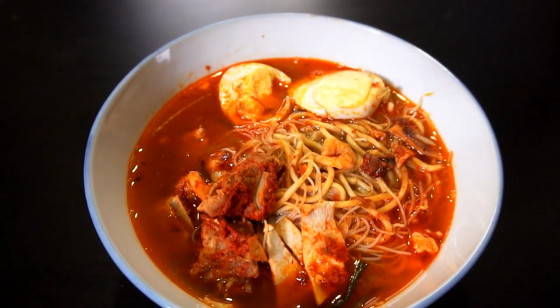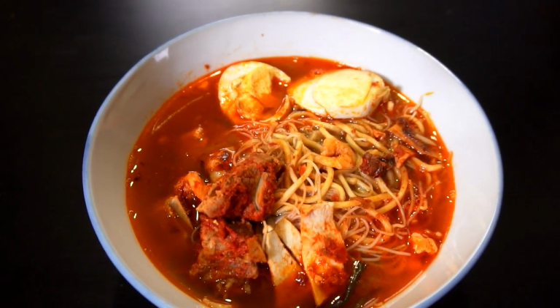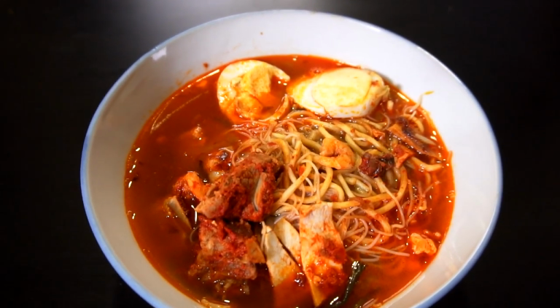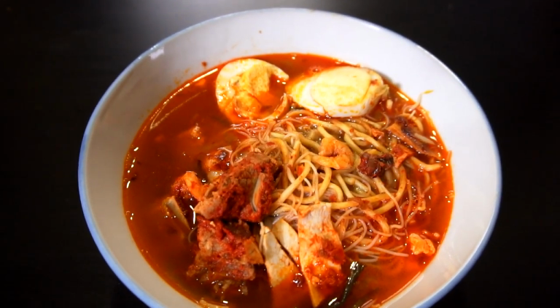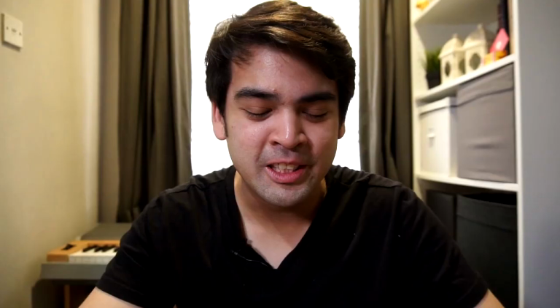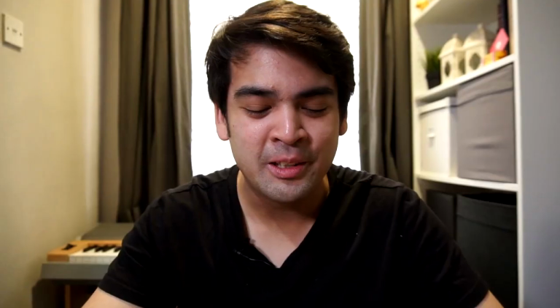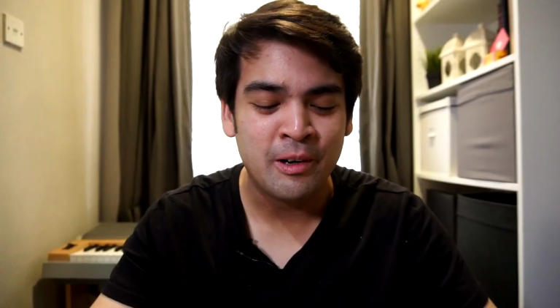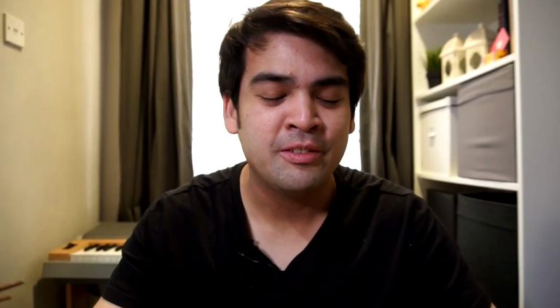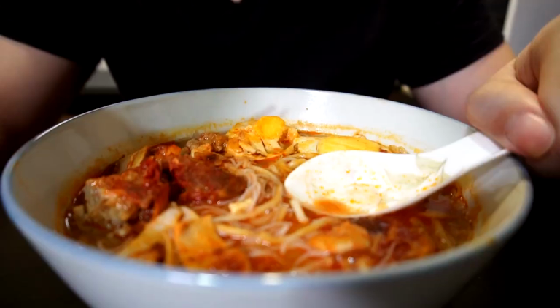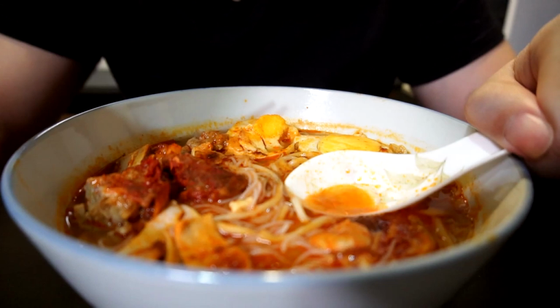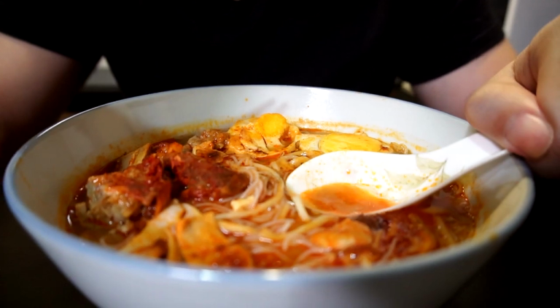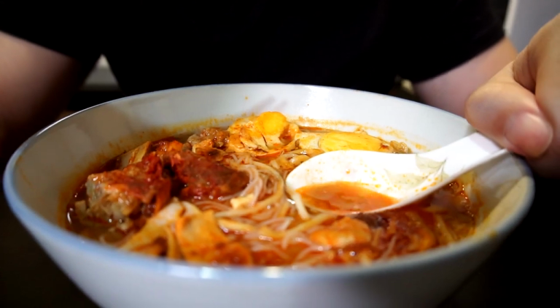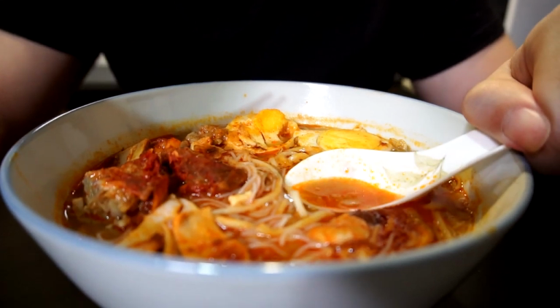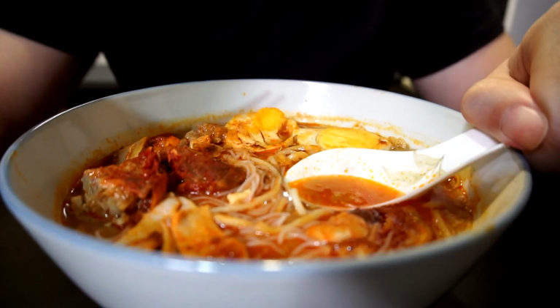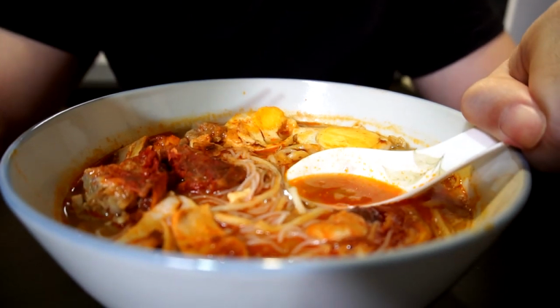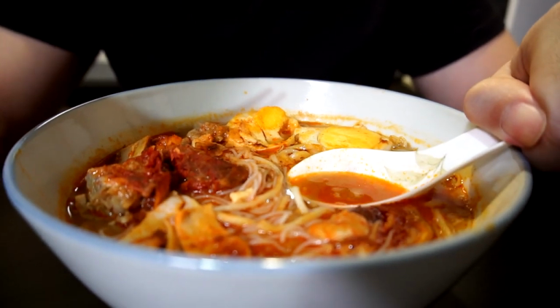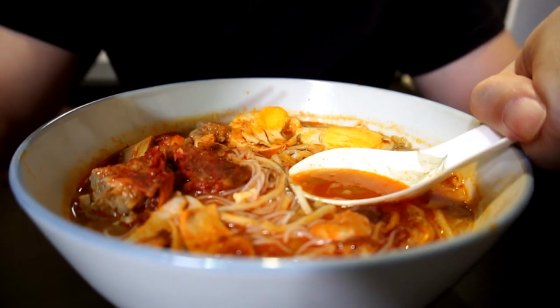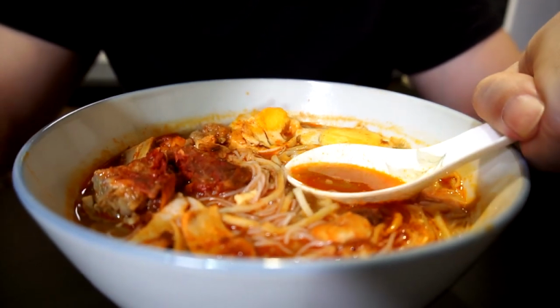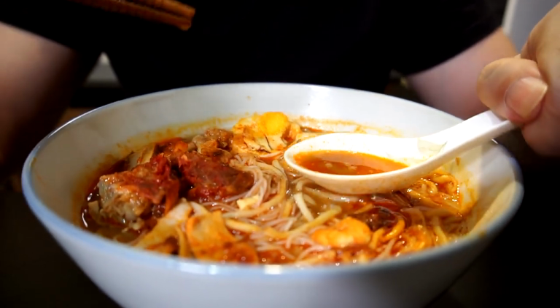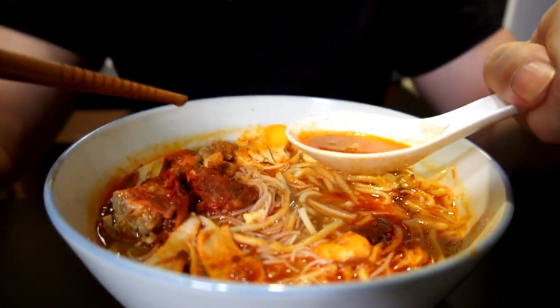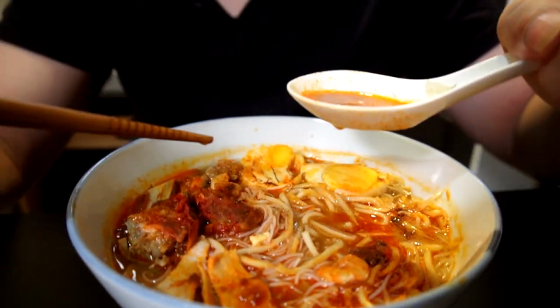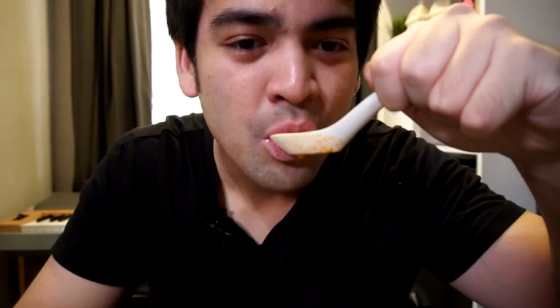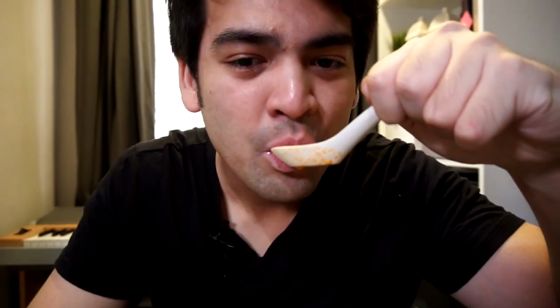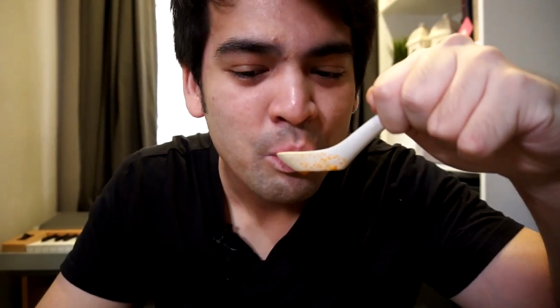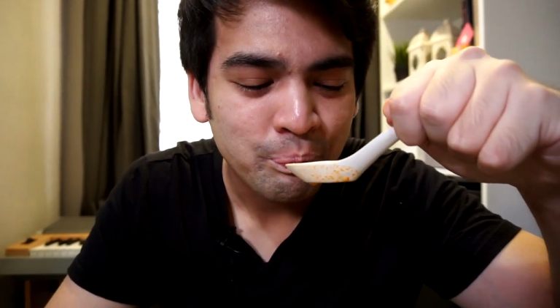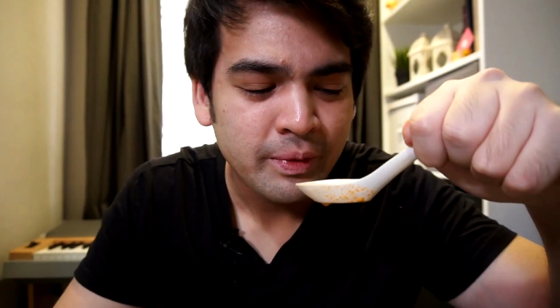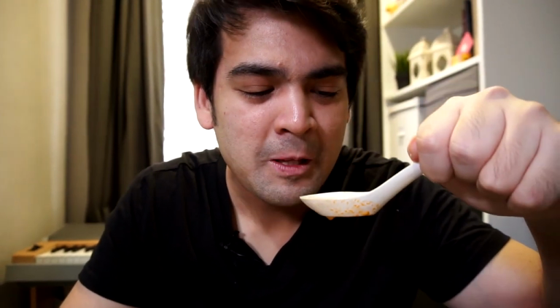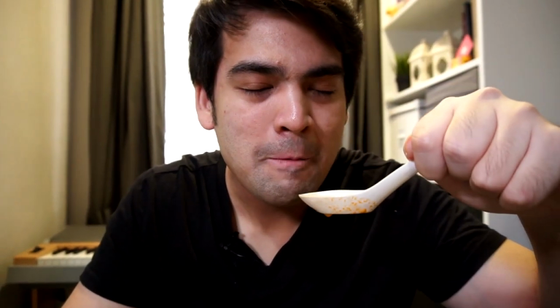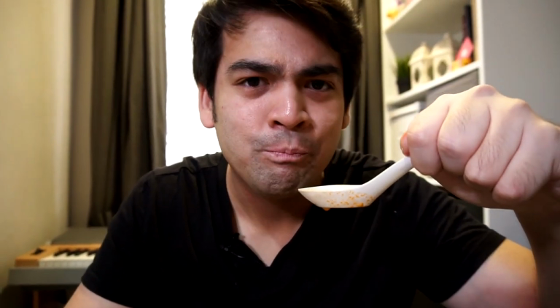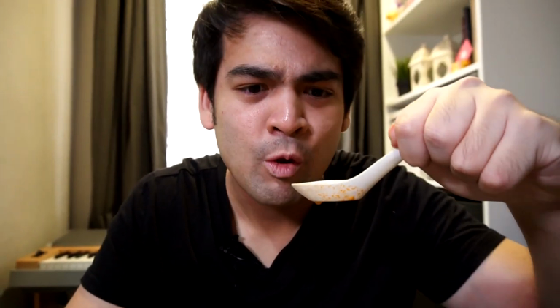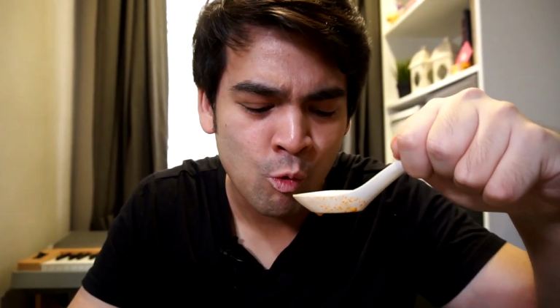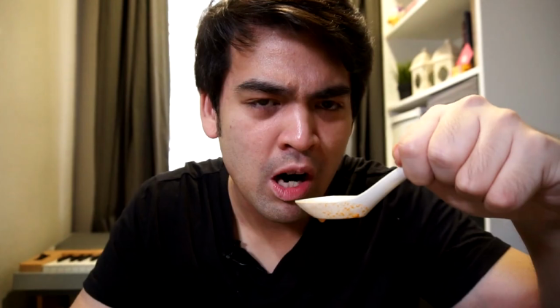A lot of work goes into the broth — there's a lot of that stock from the prawn heads and the shell. Oh wow.